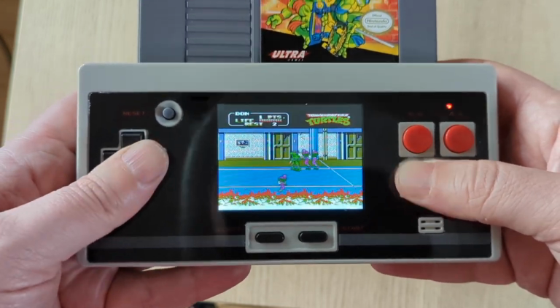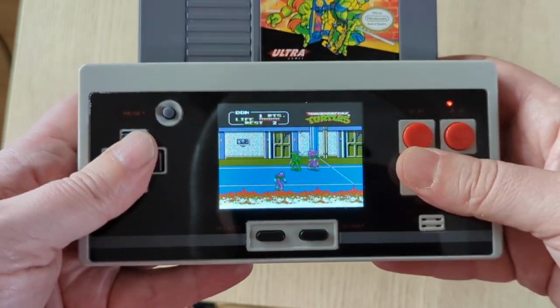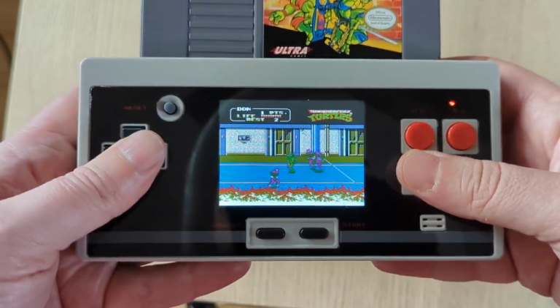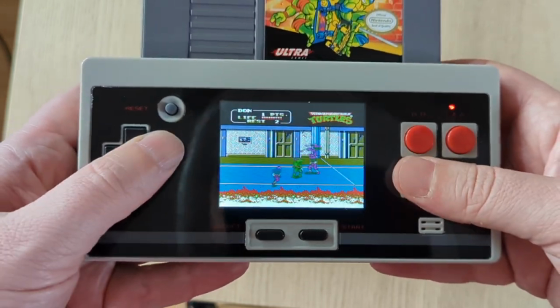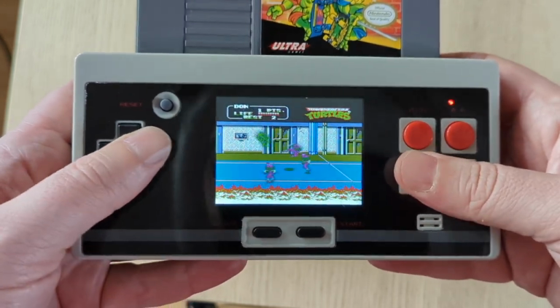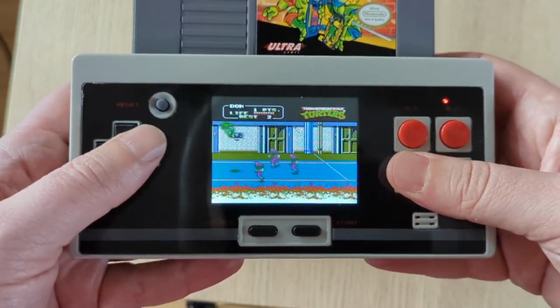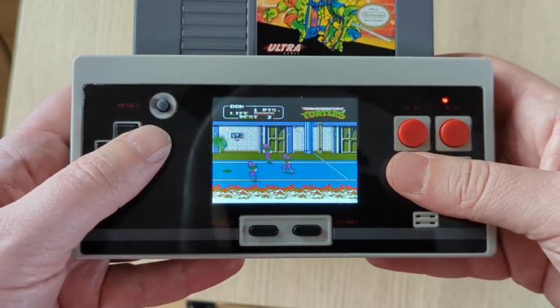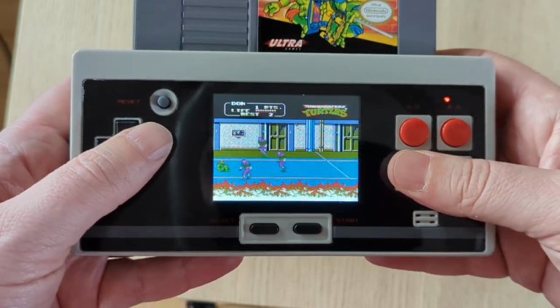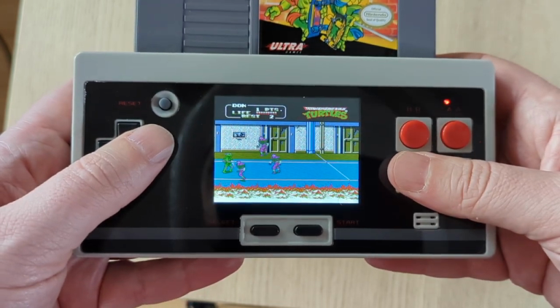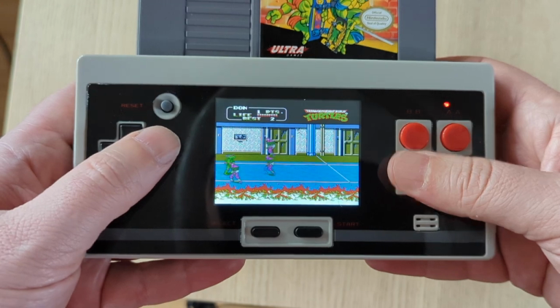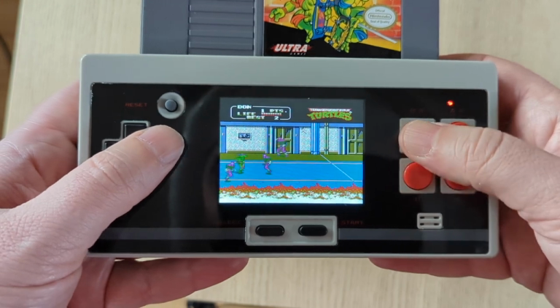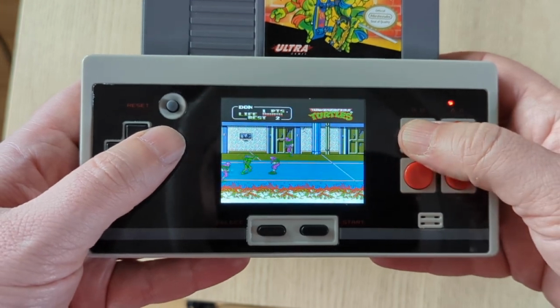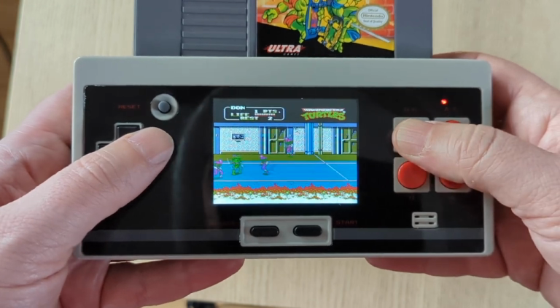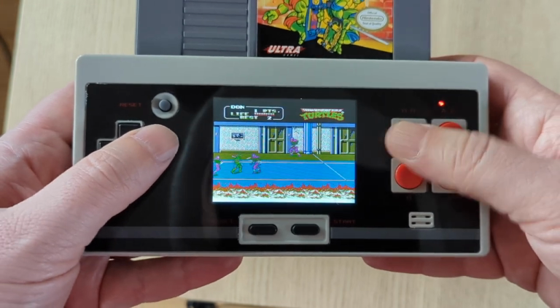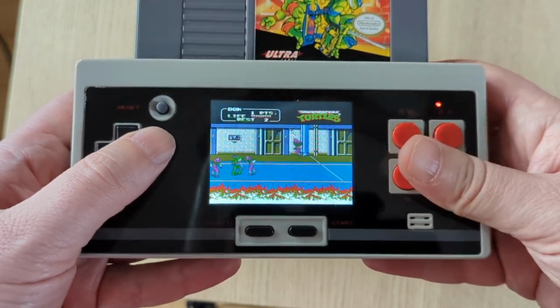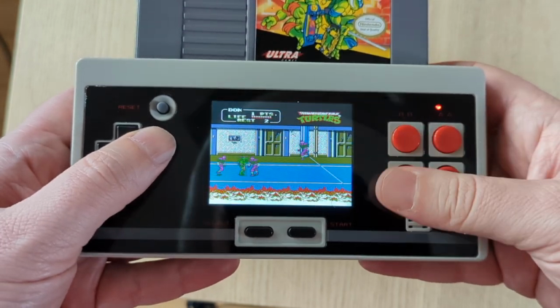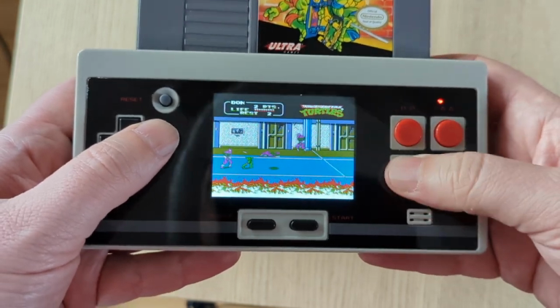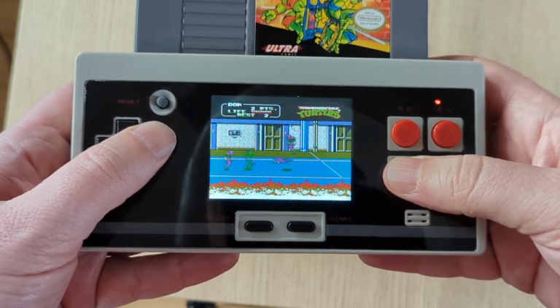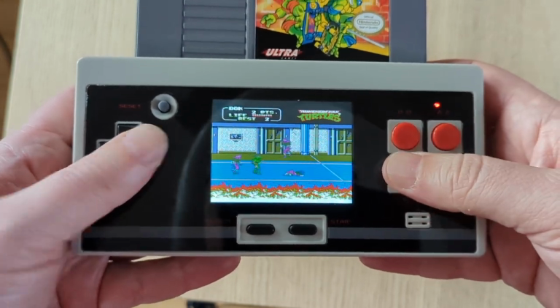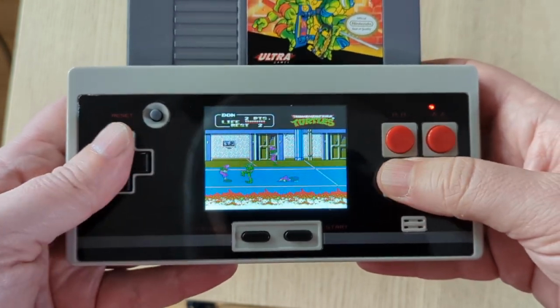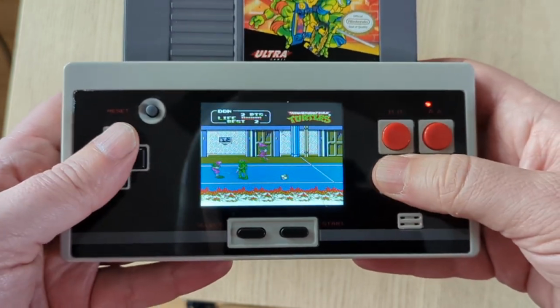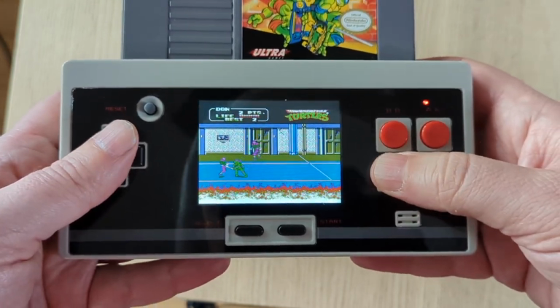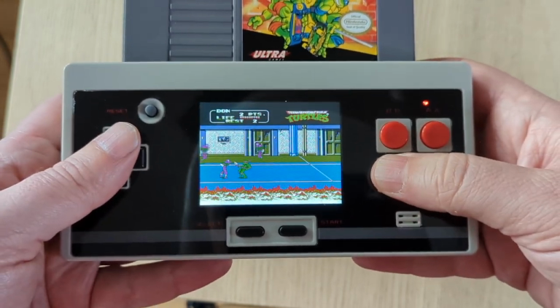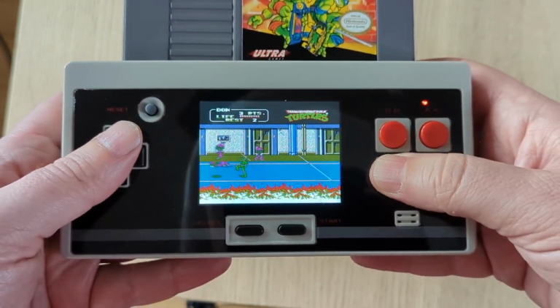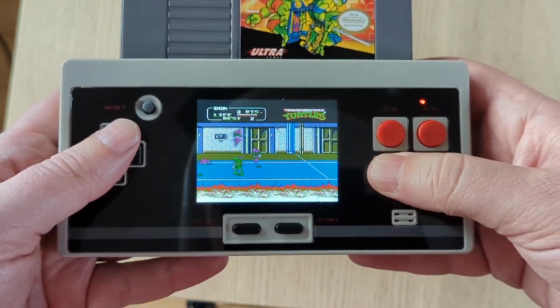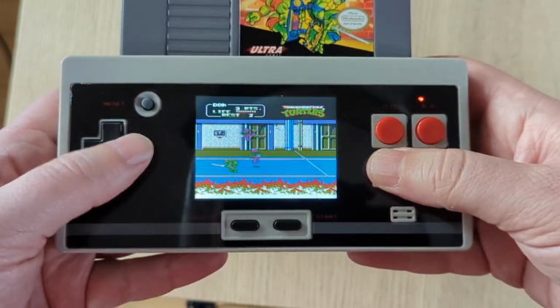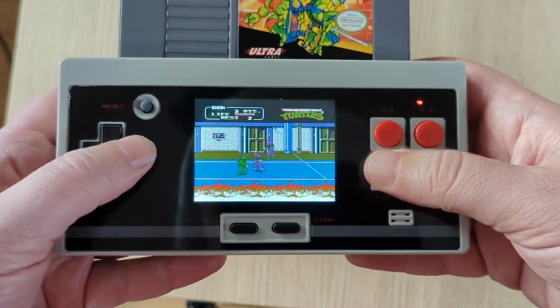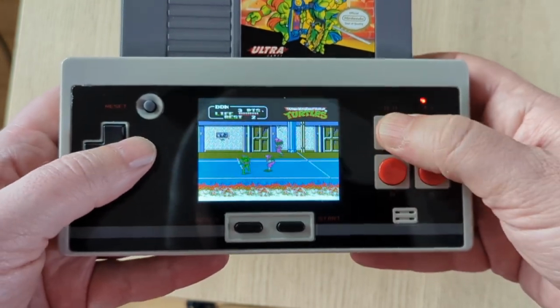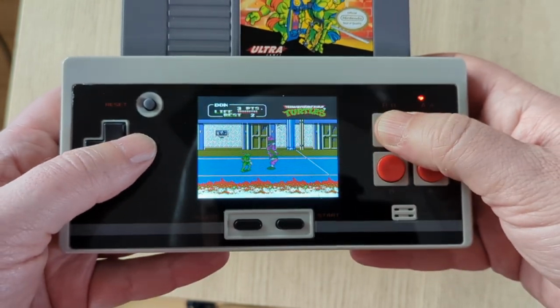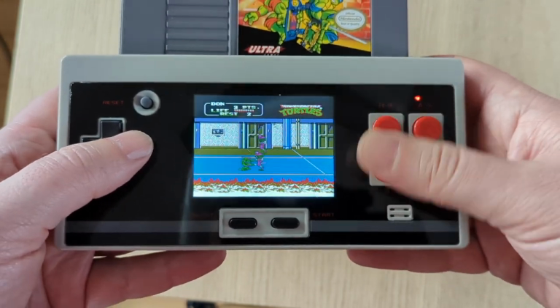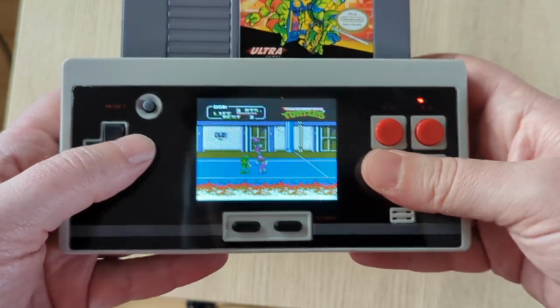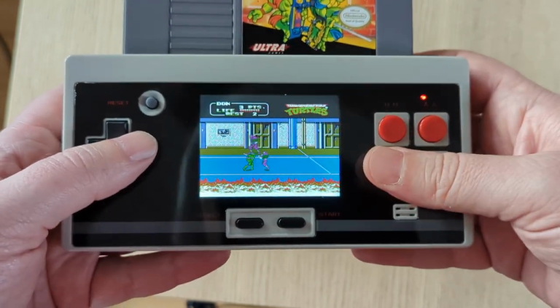Unlike my Columbus Circle 8-bit Pocket Plus, you can actually turn the volume slider all the way down and the audio stops.